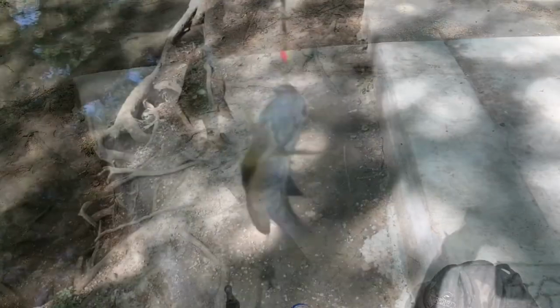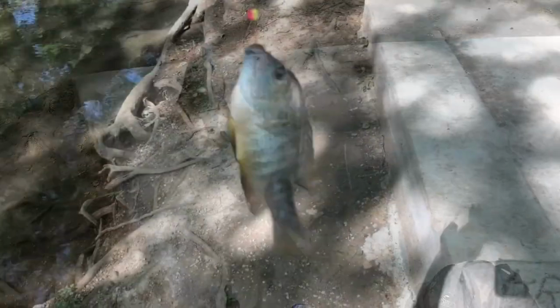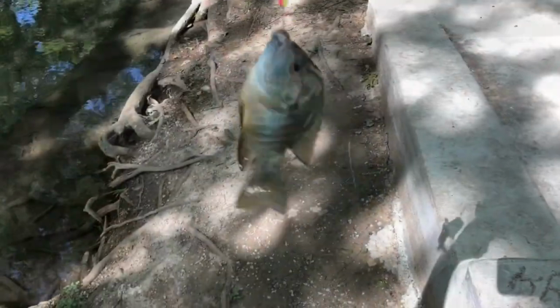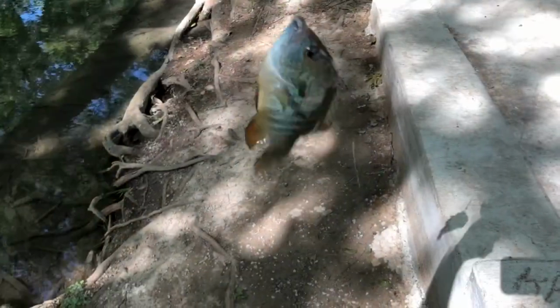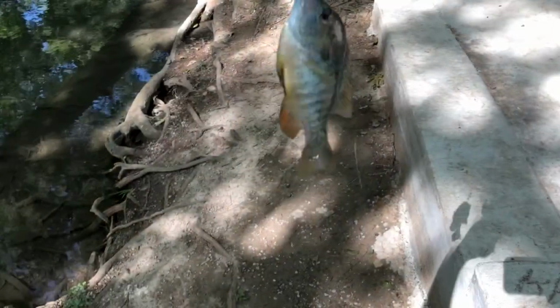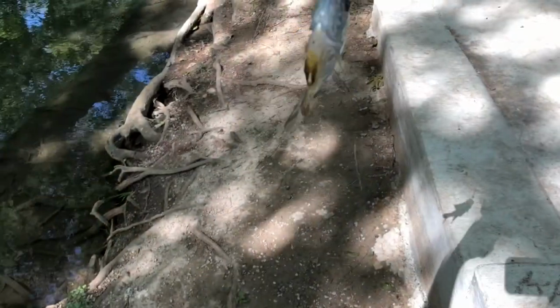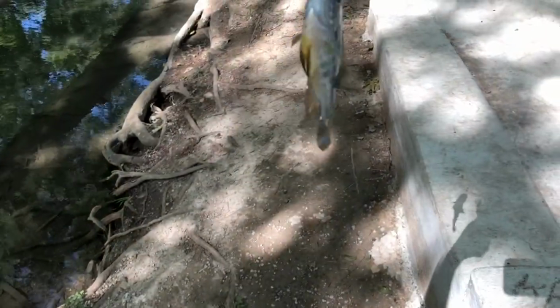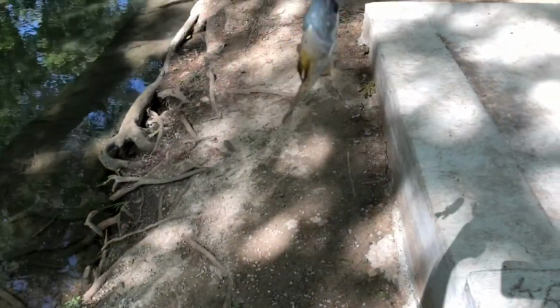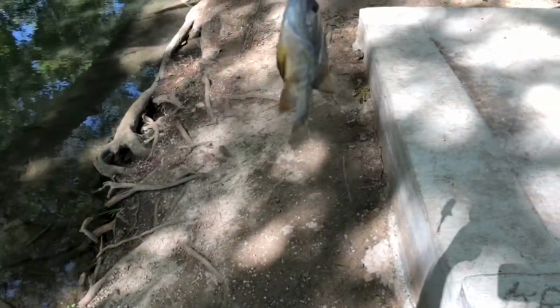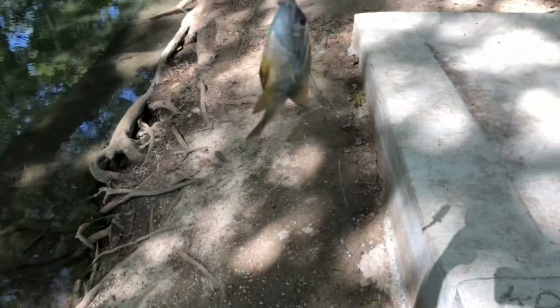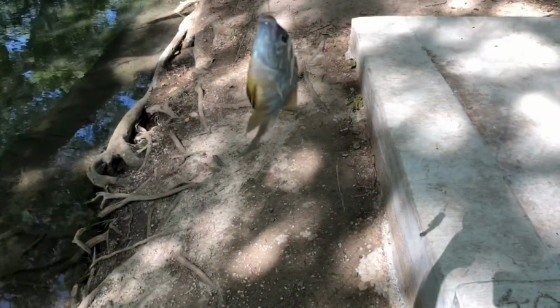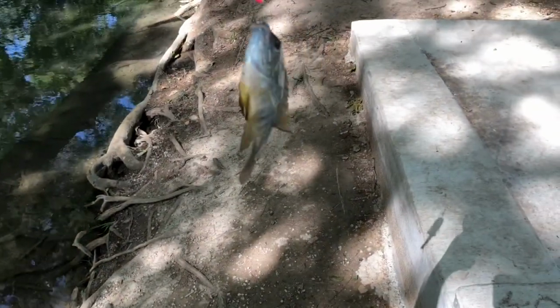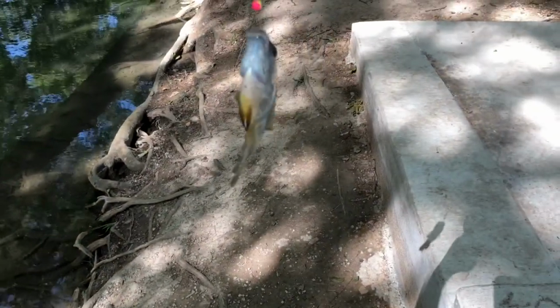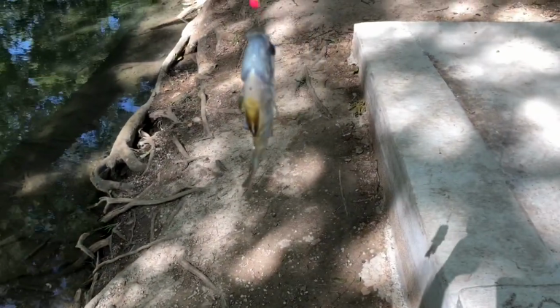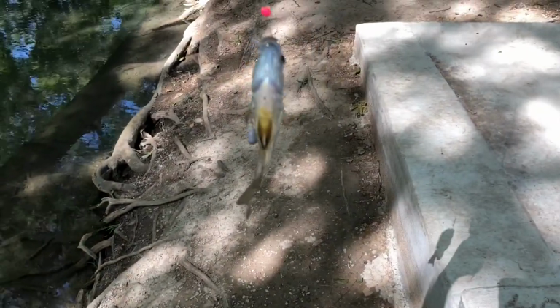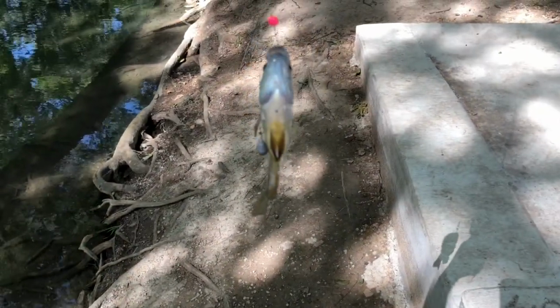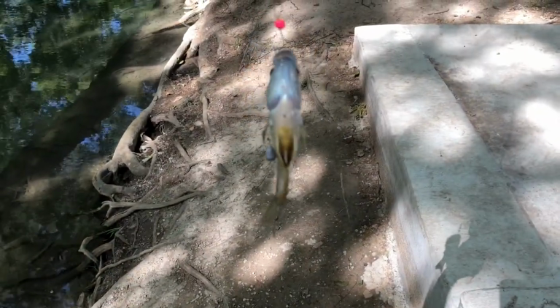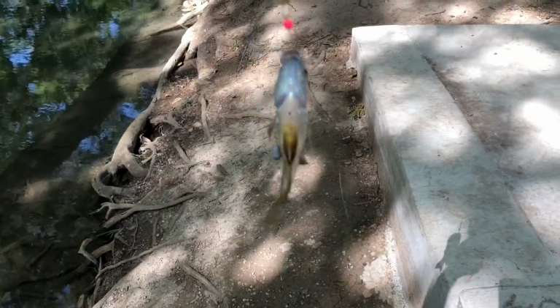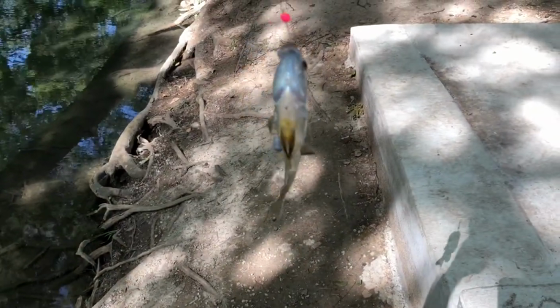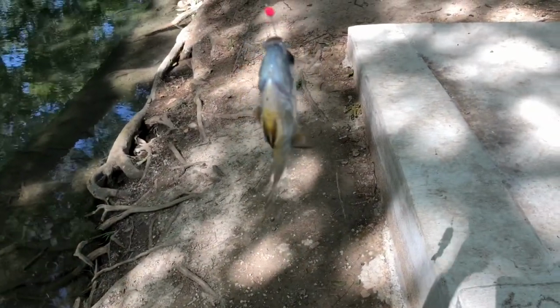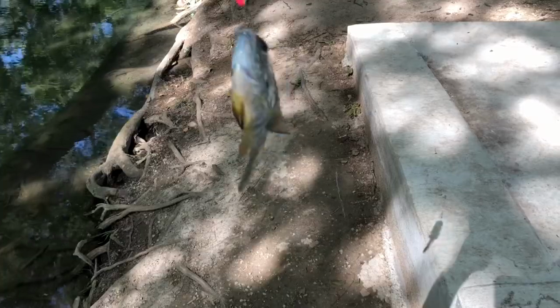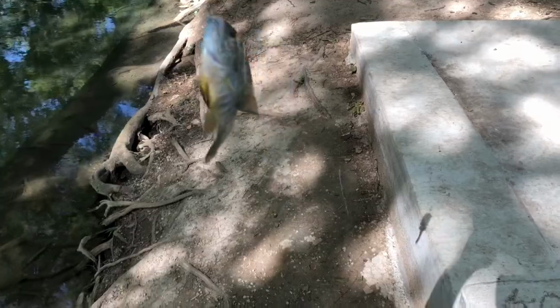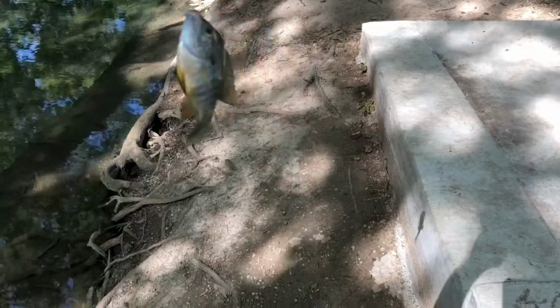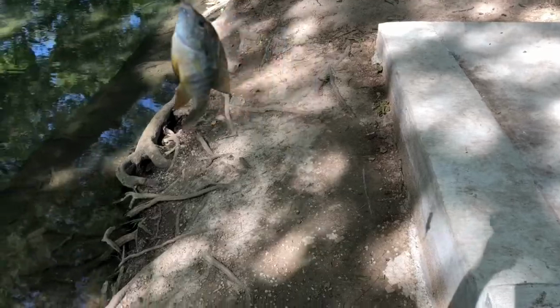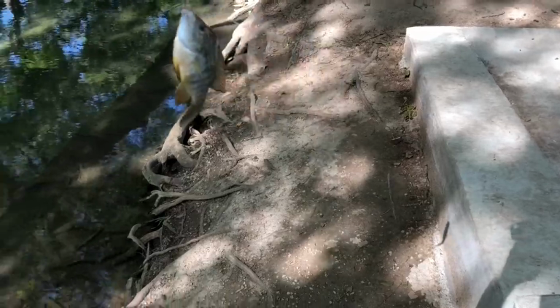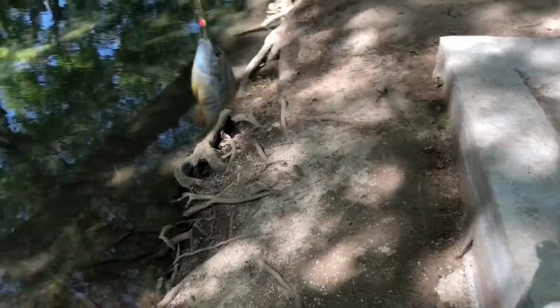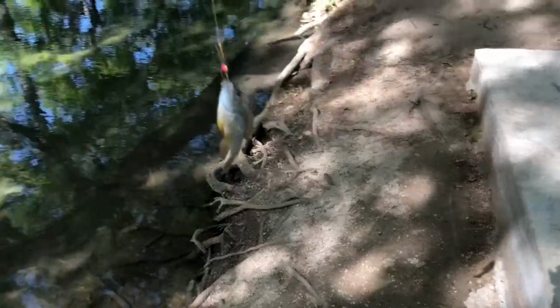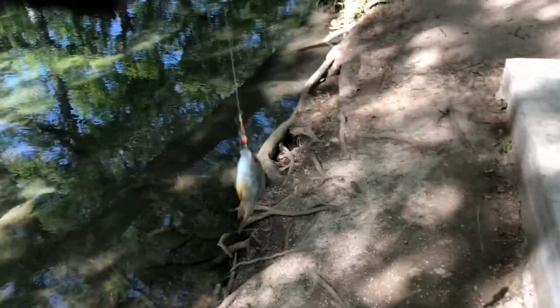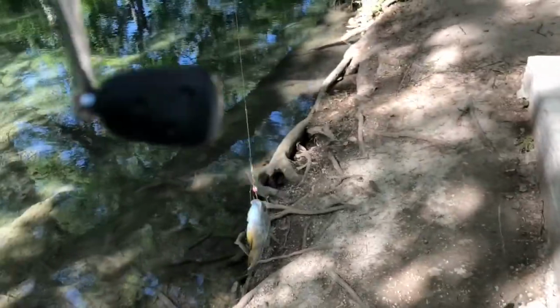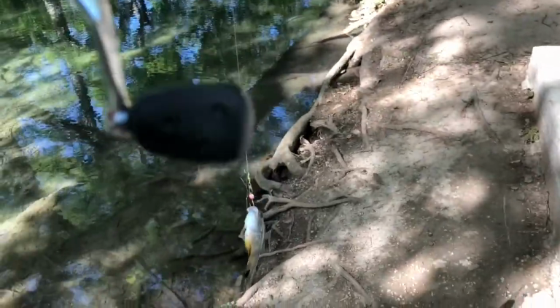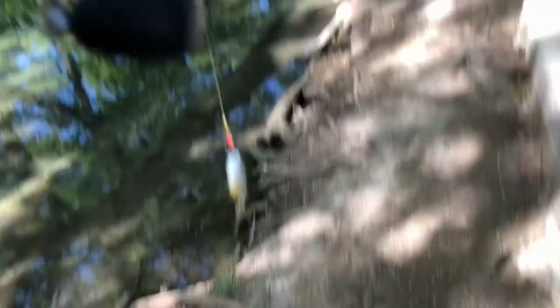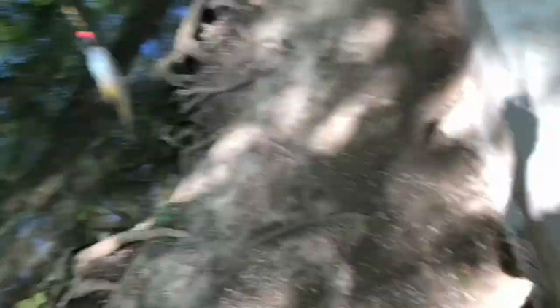This is my second fish of the day. It's a little bit bigger — it's a bluegill, right here in the creek.